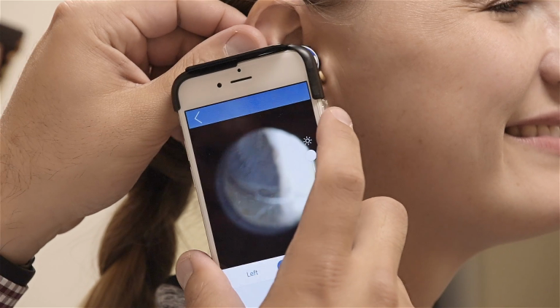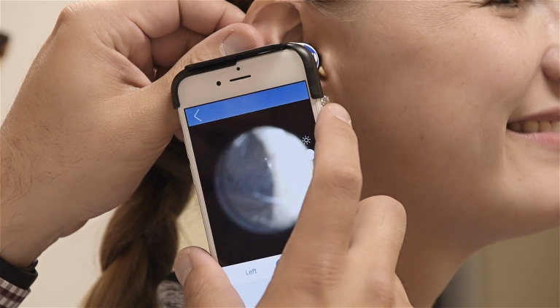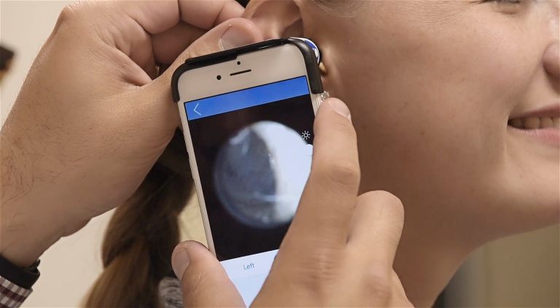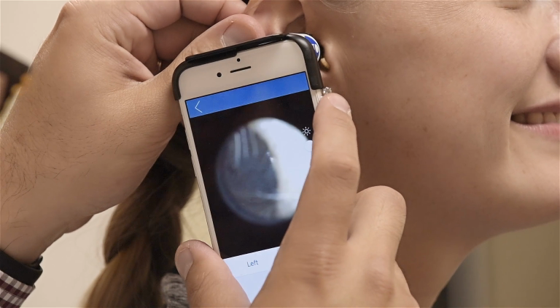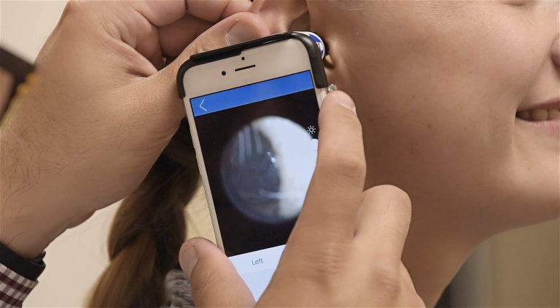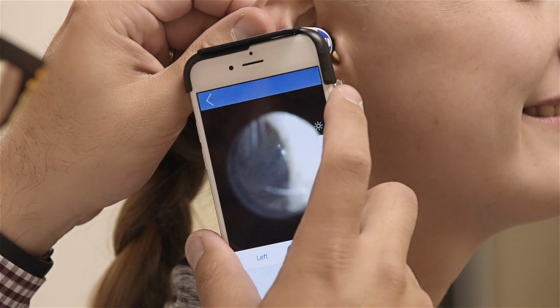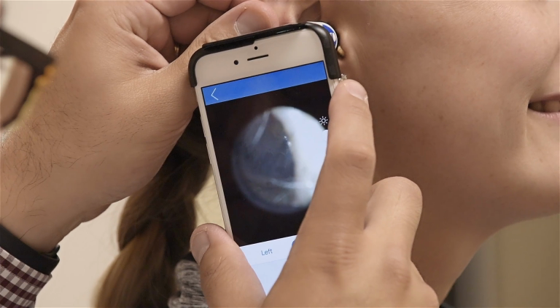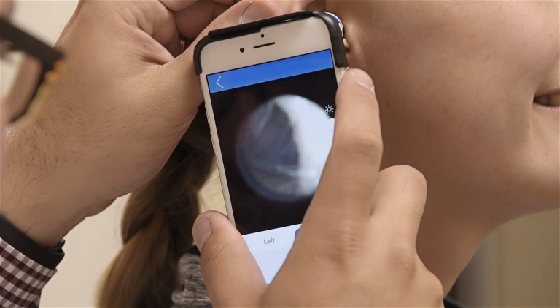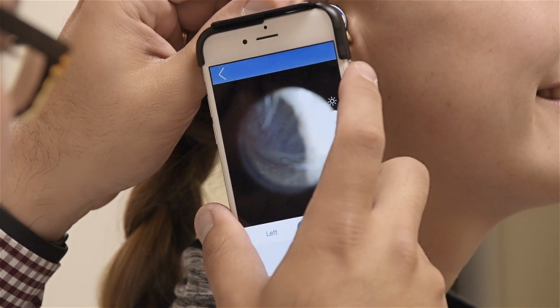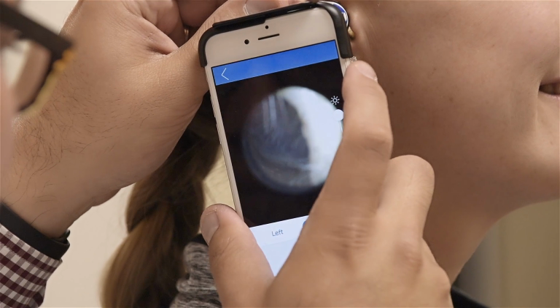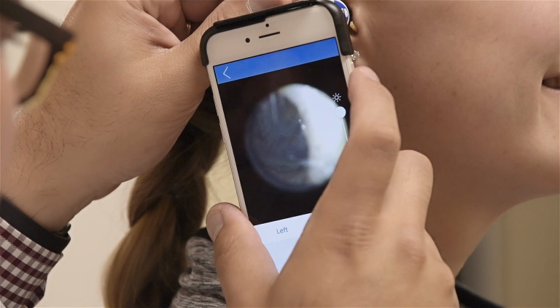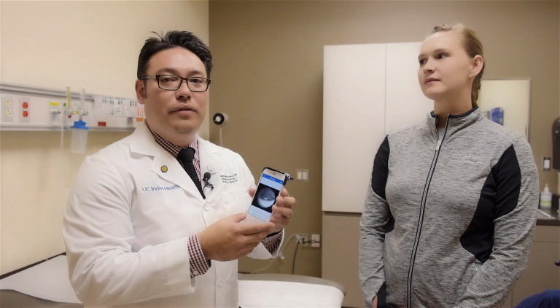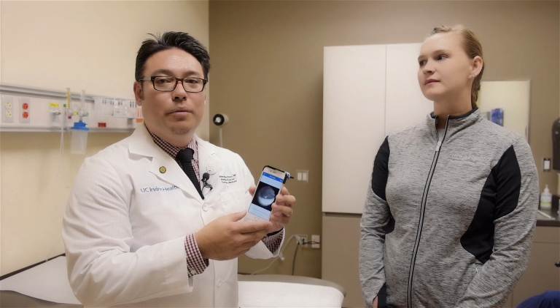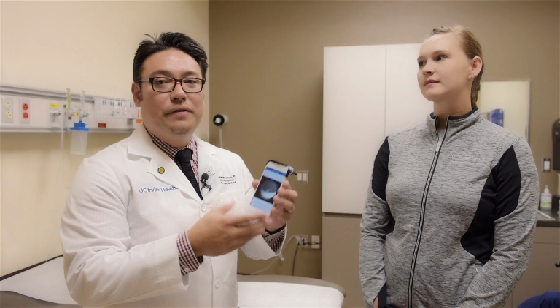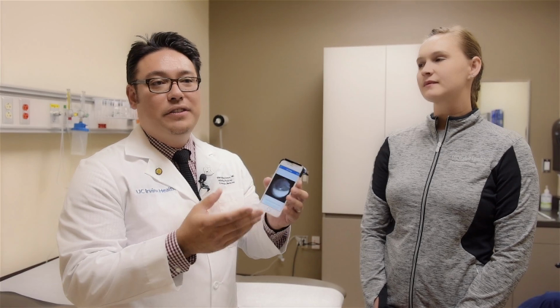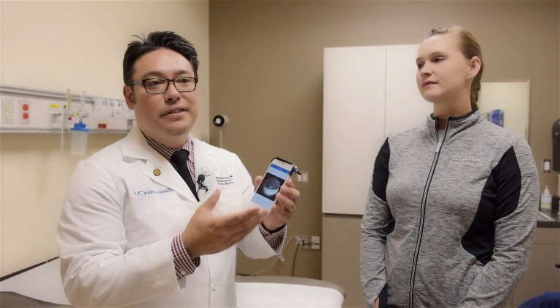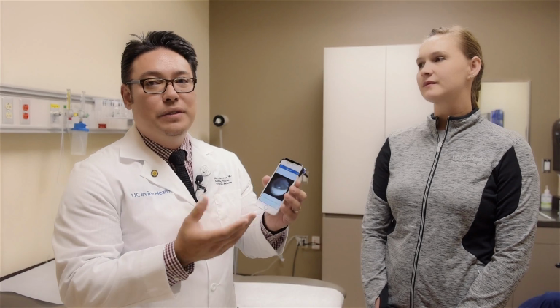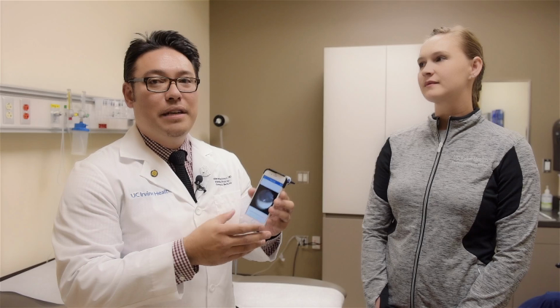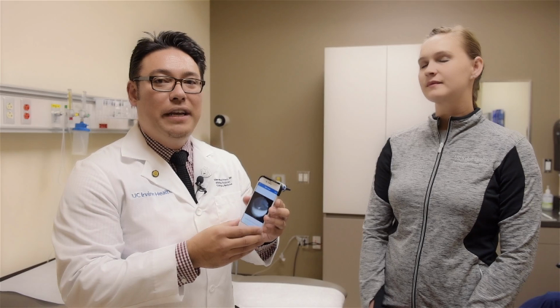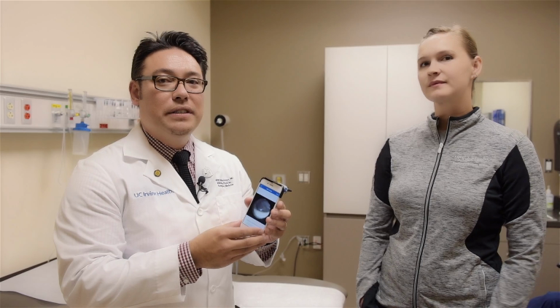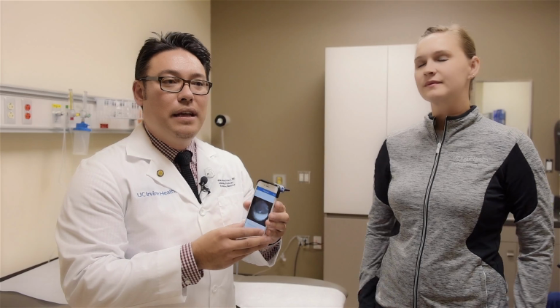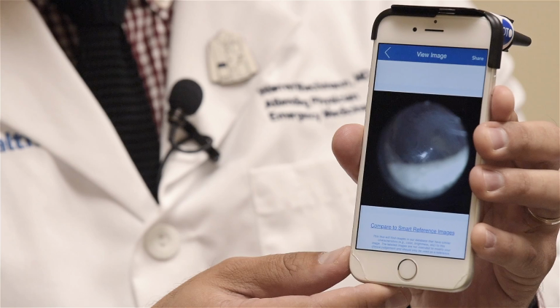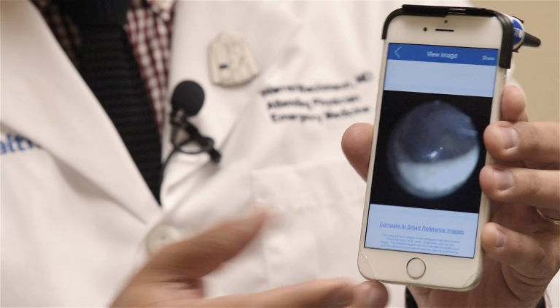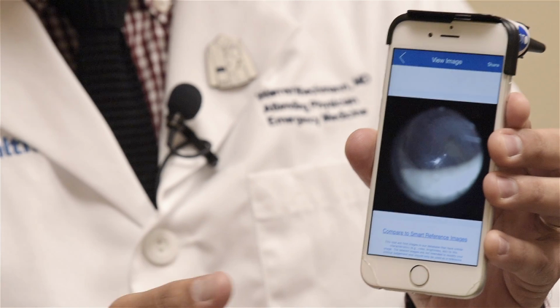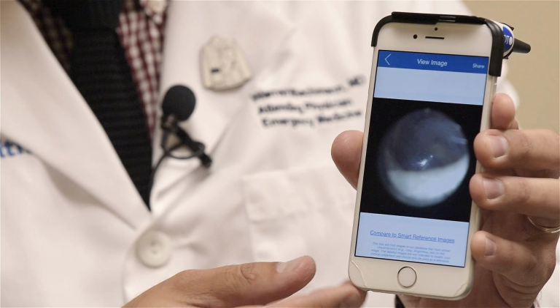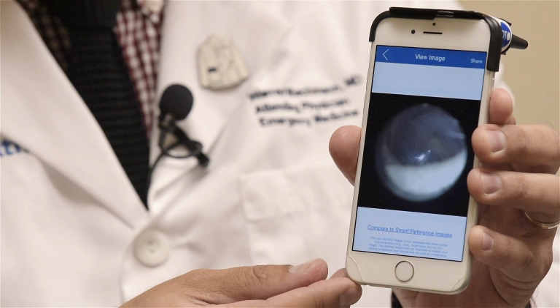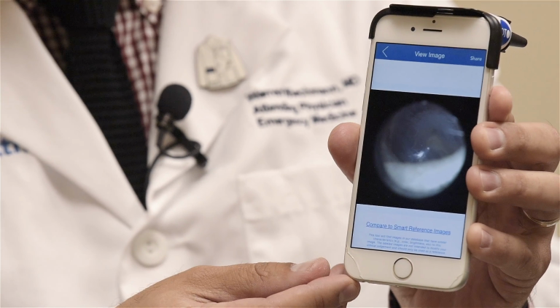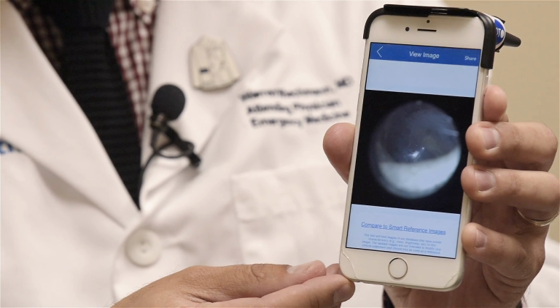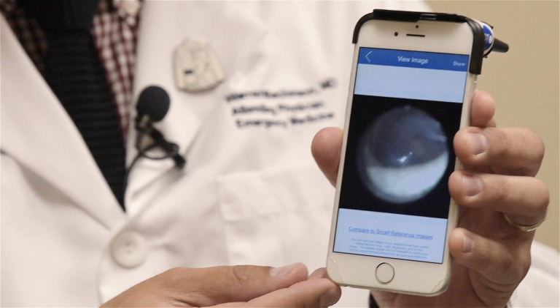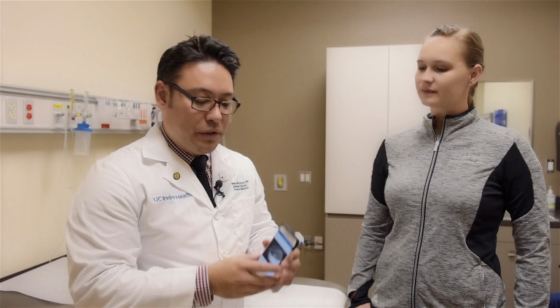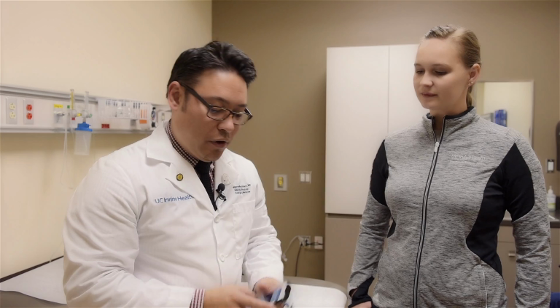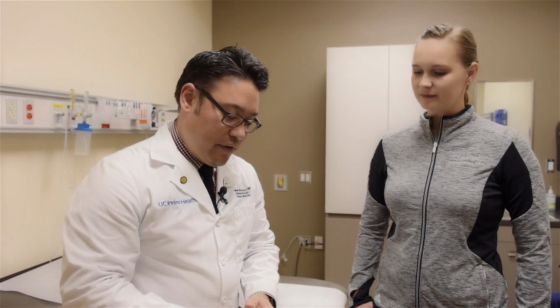This is actually available for about $80. It's available for both physicians, students, and patients, and these can be purchased to use with any sort of smartphone.